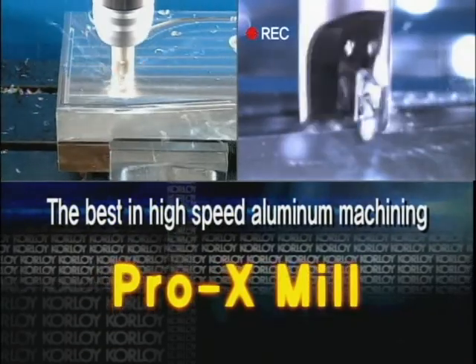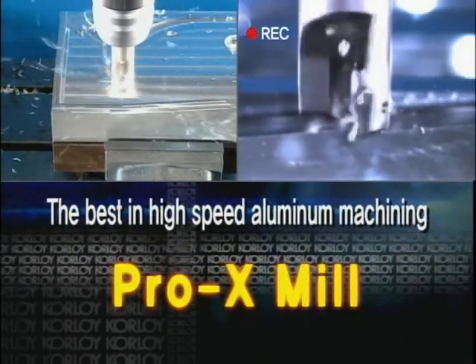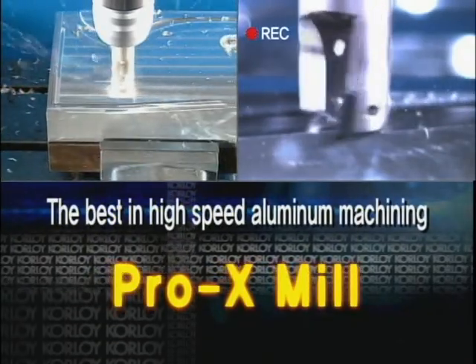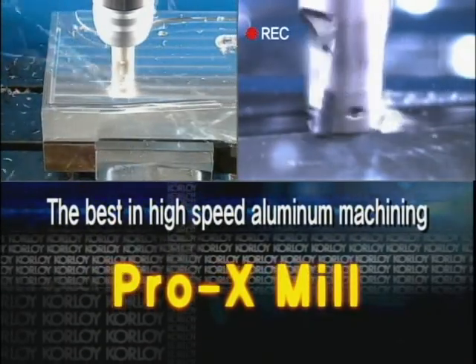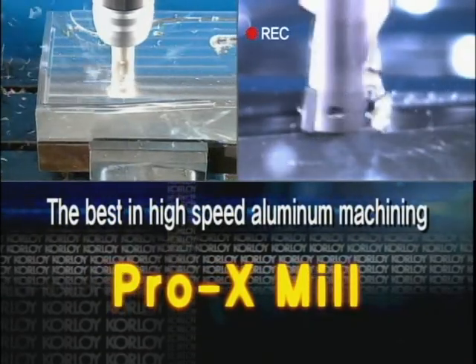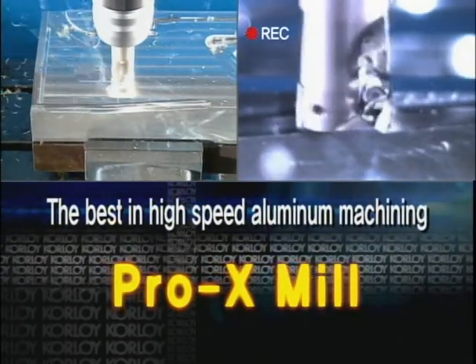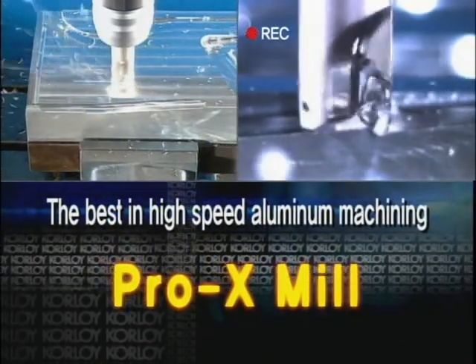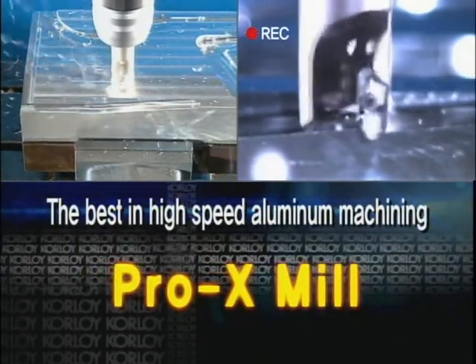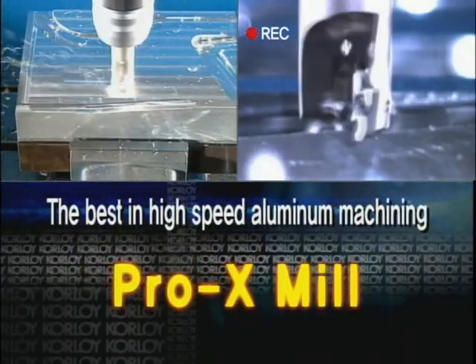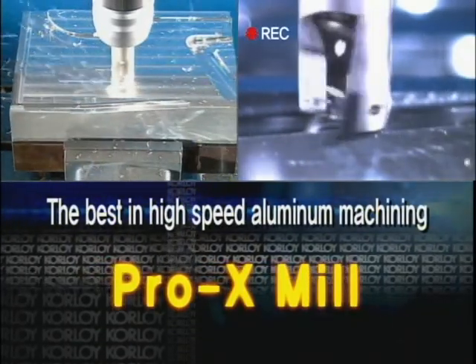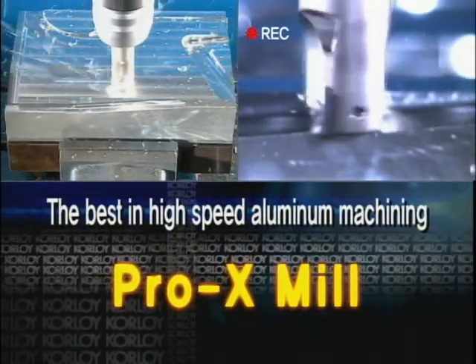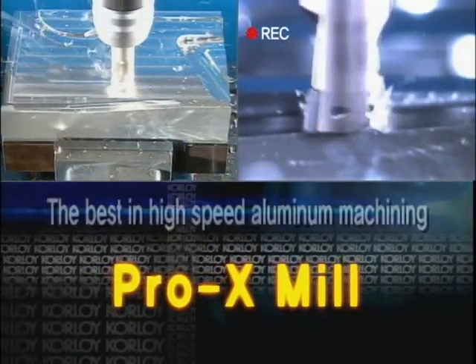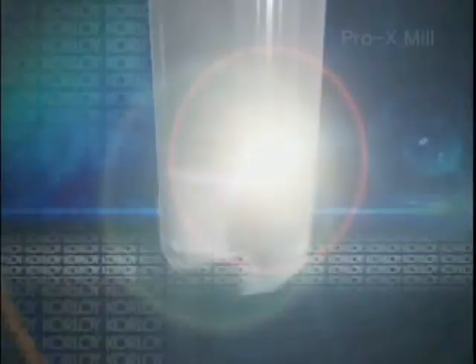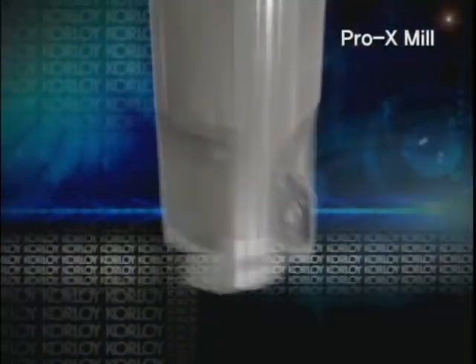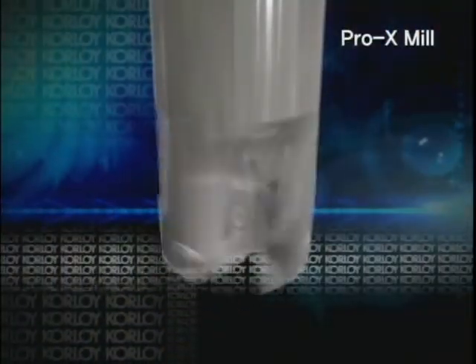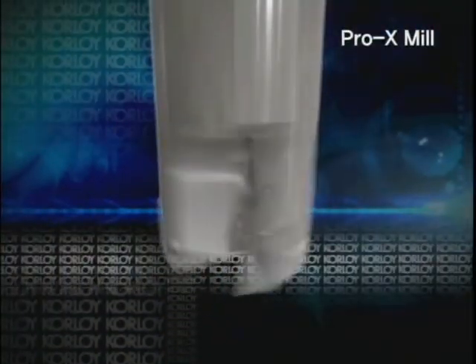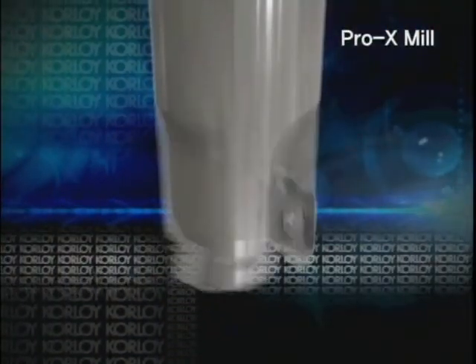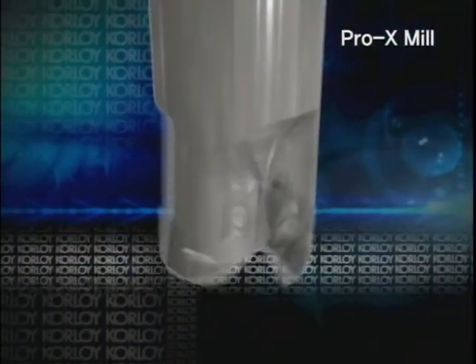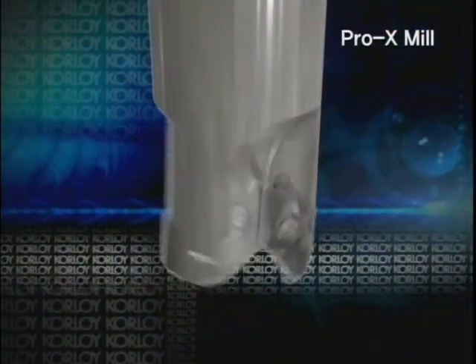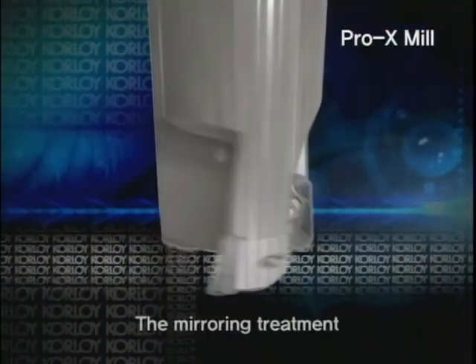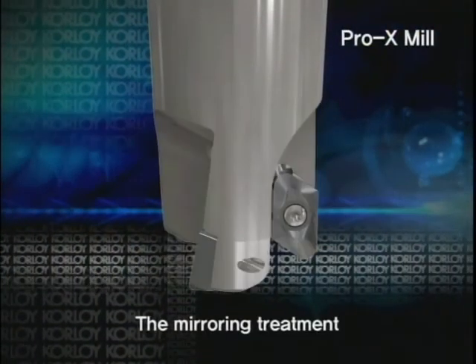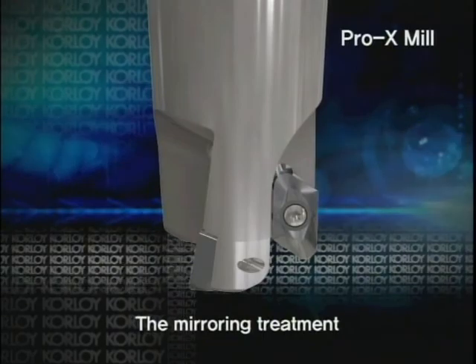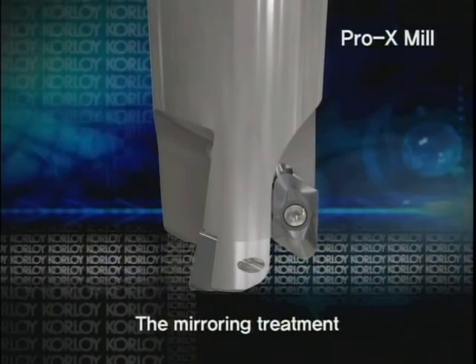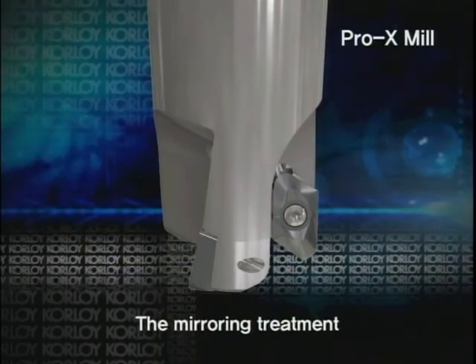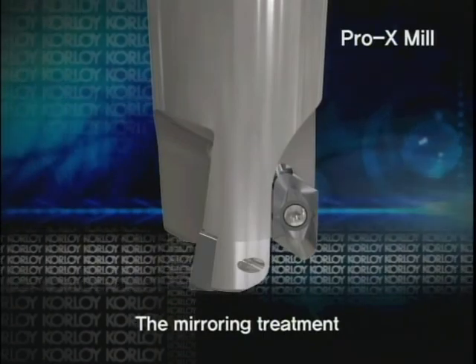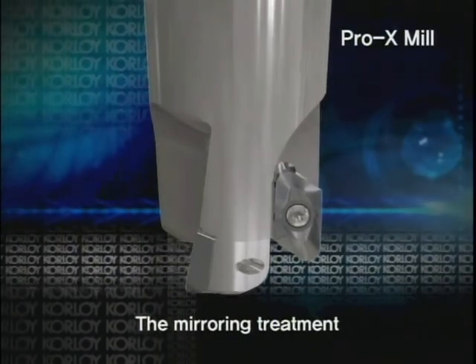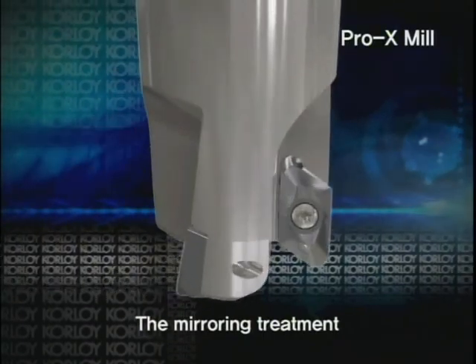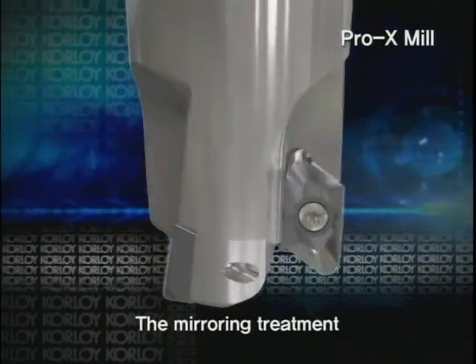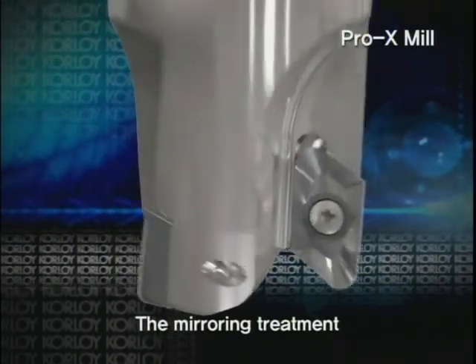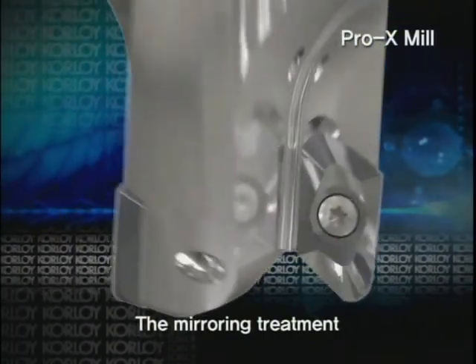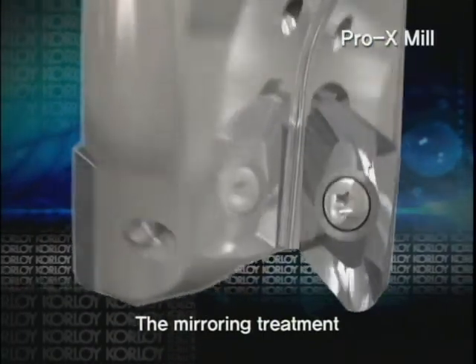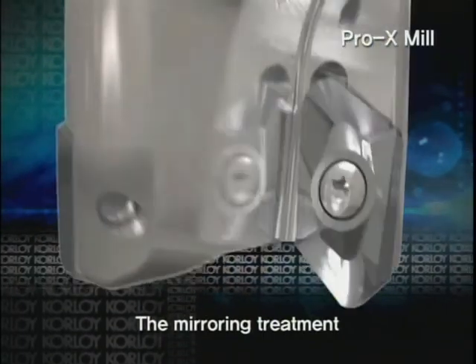The buffed mirror face of the Pro-X-Mill insert demonstrates outstanding chip control and prevents built-up edge.